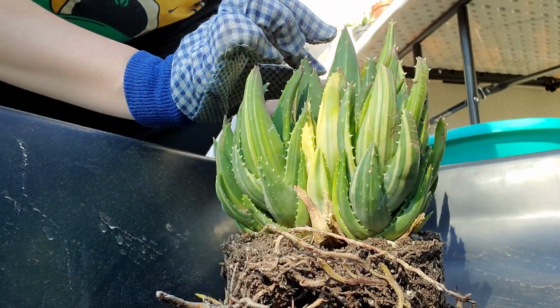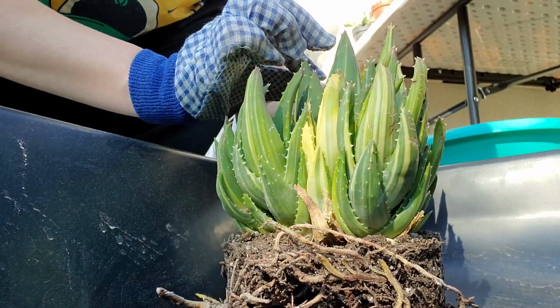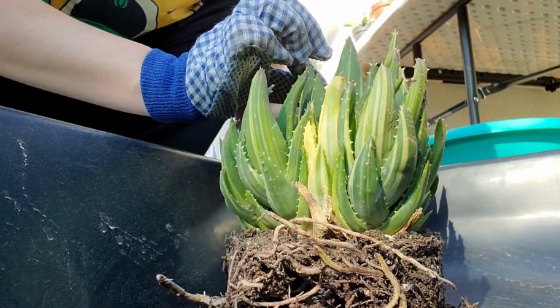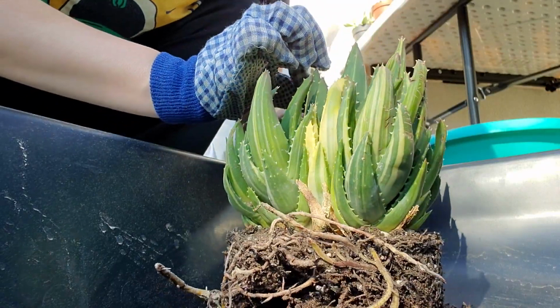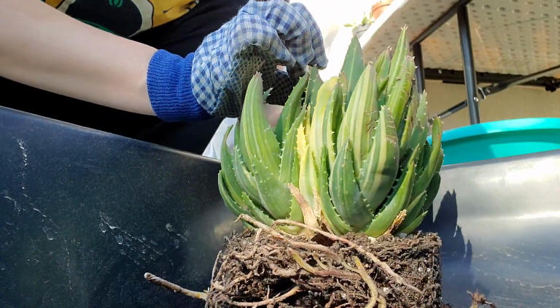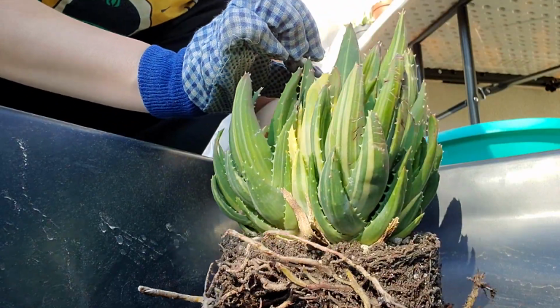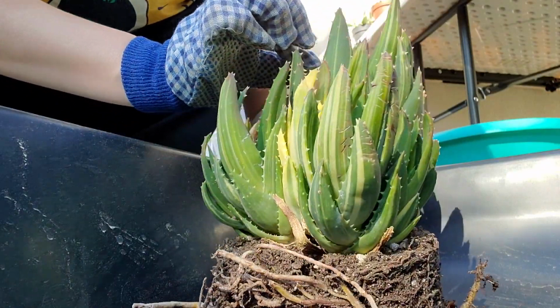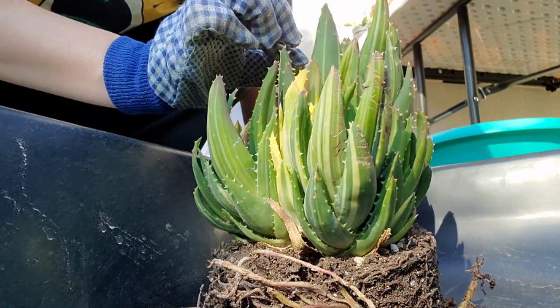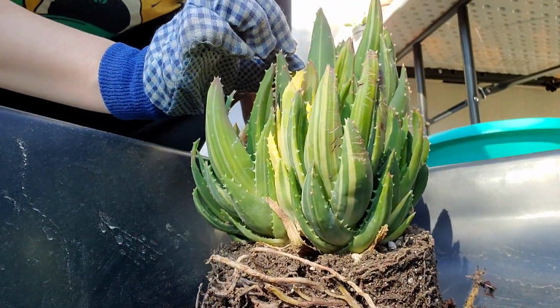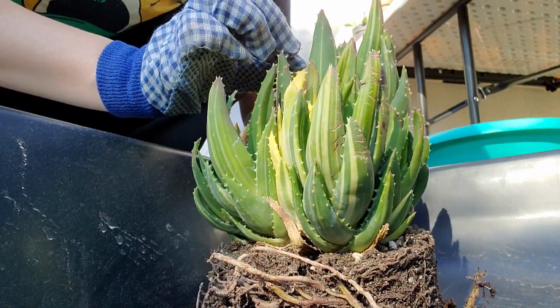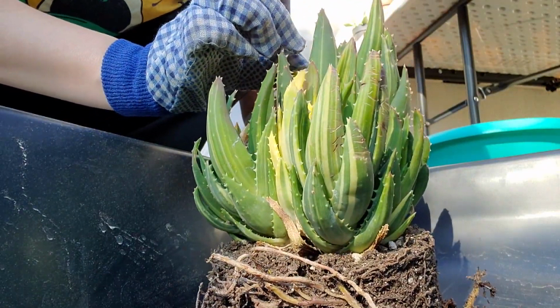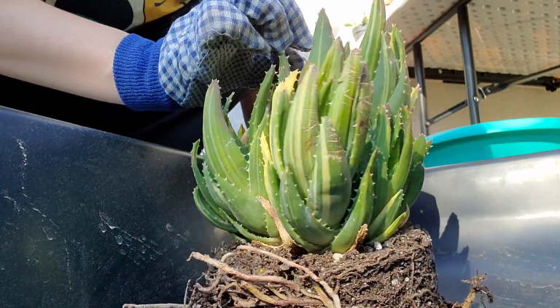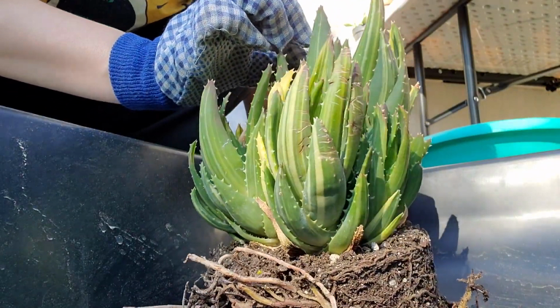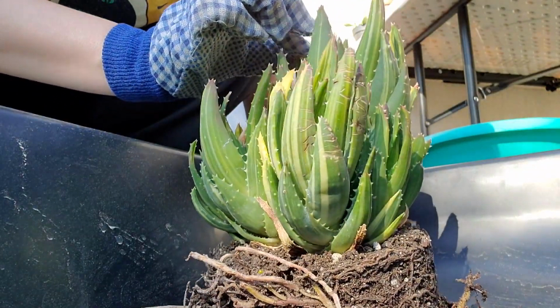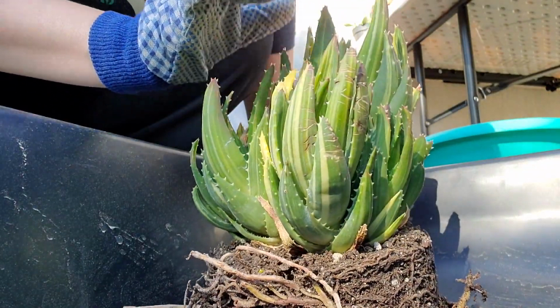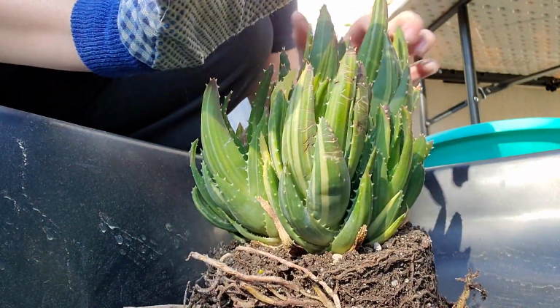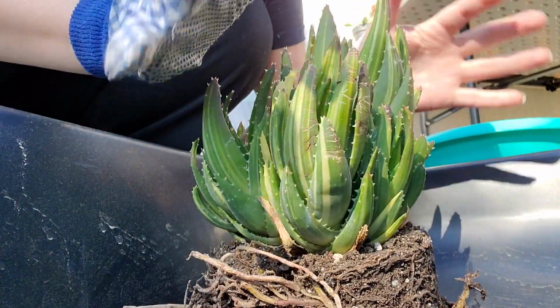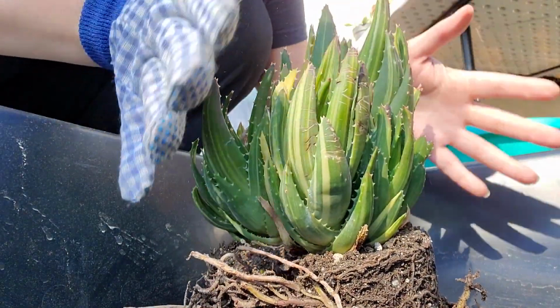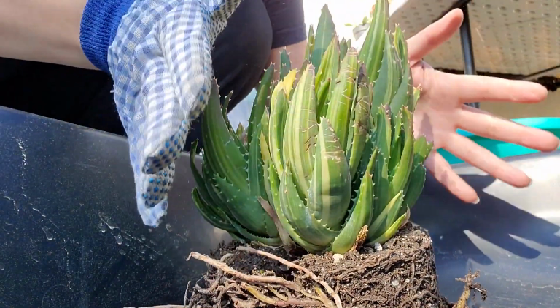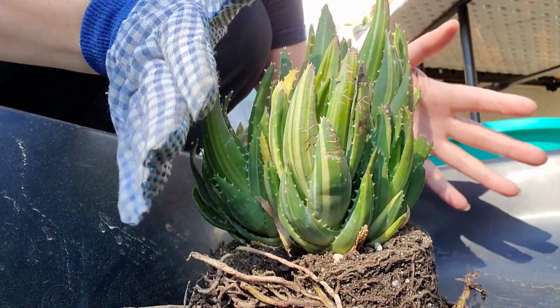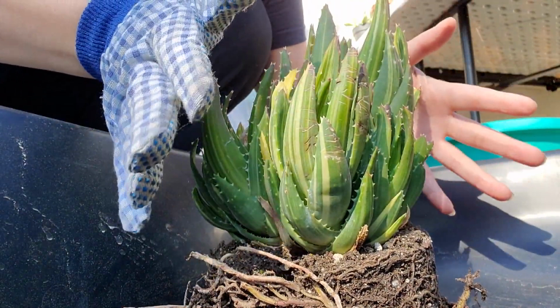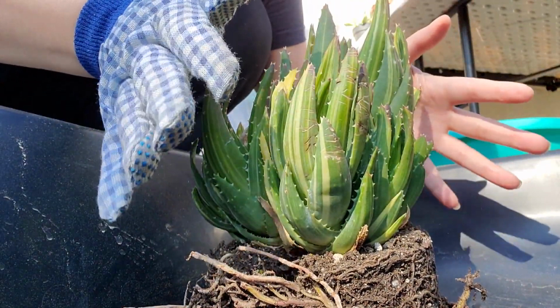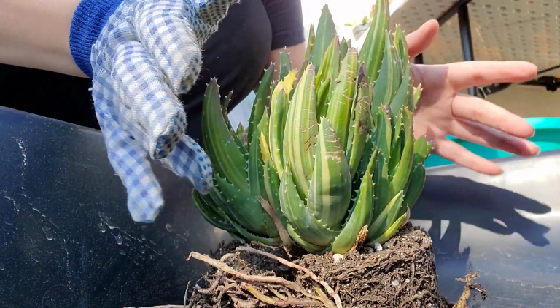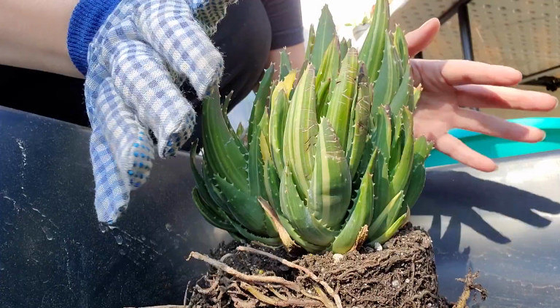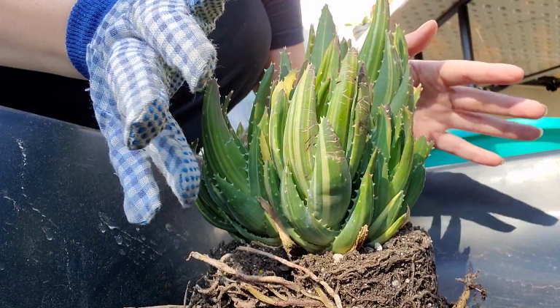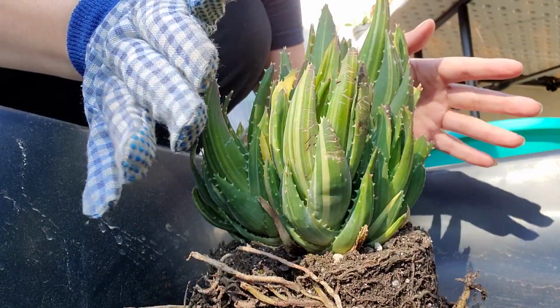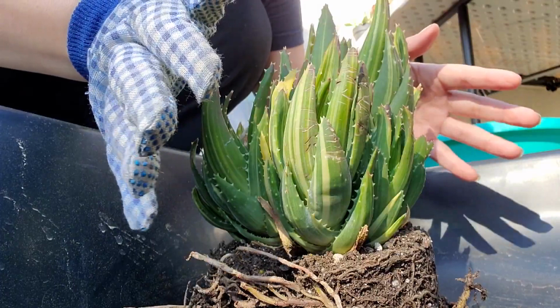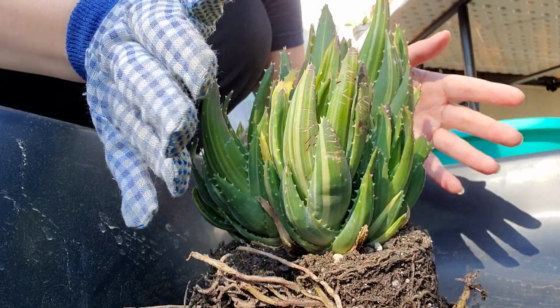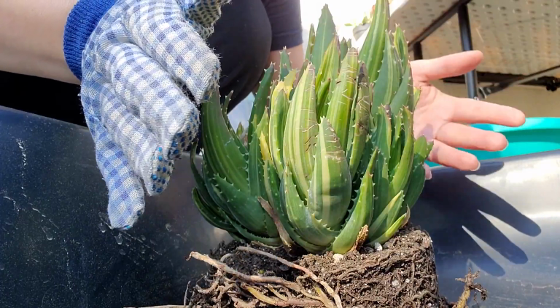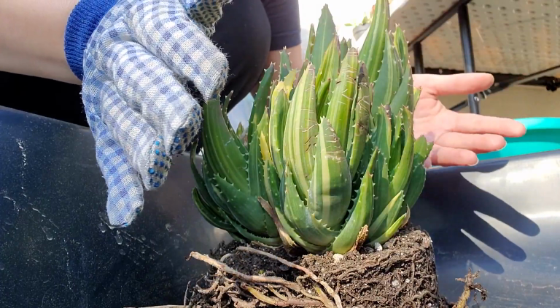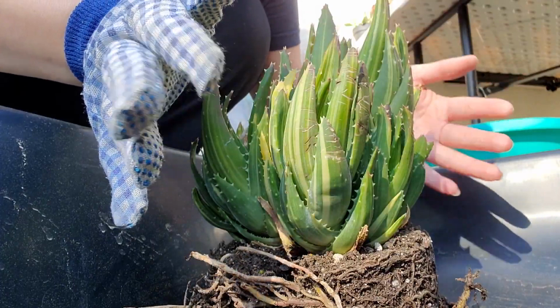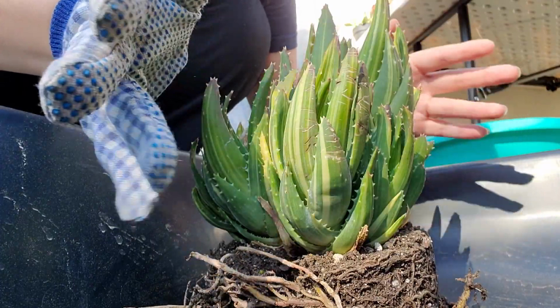Okay, so I lost a glove — only one. I hope I don't hurt myself.